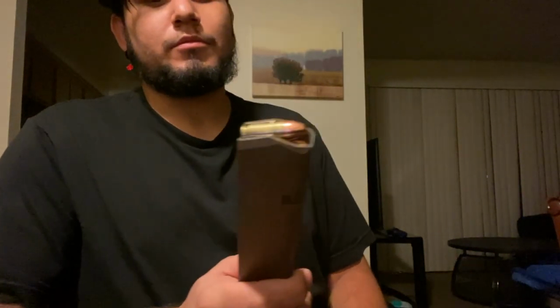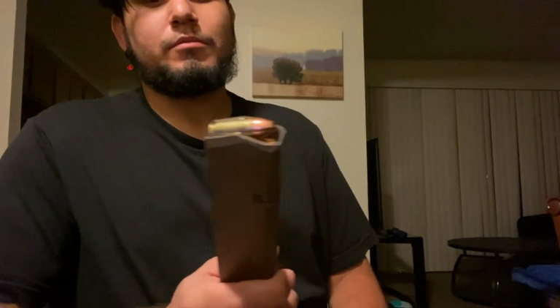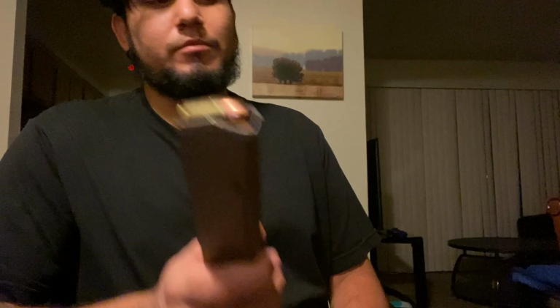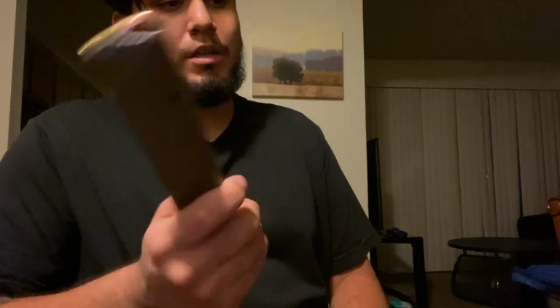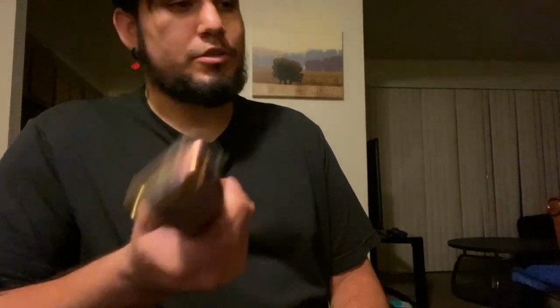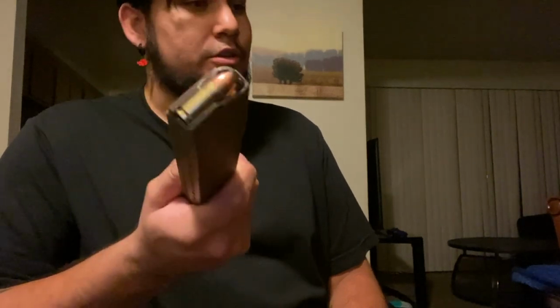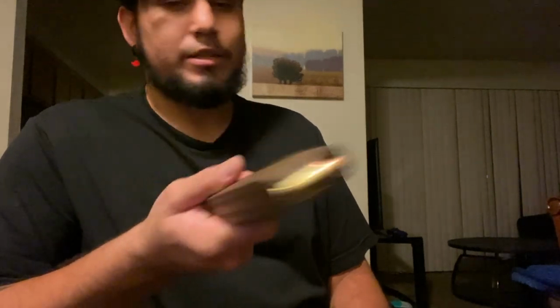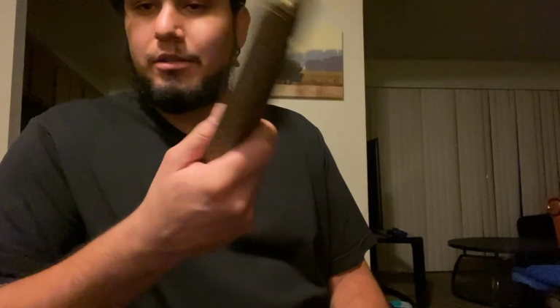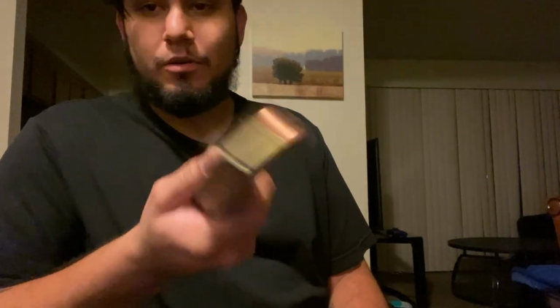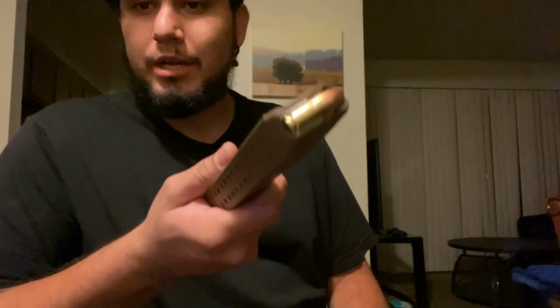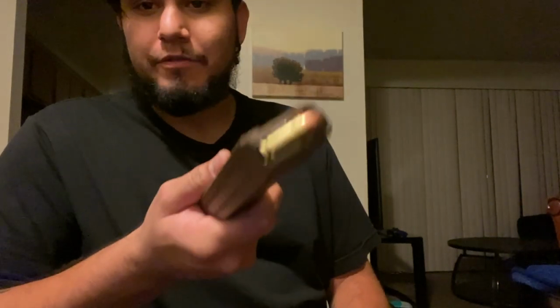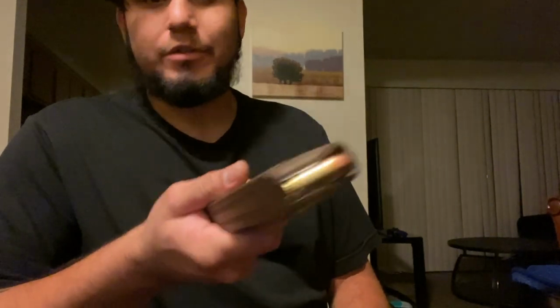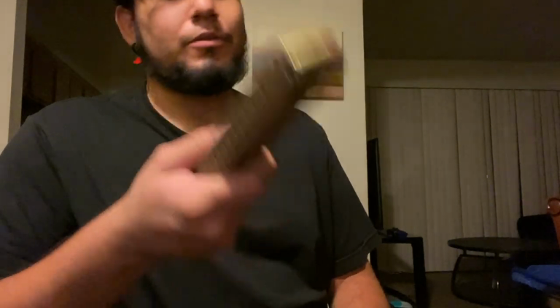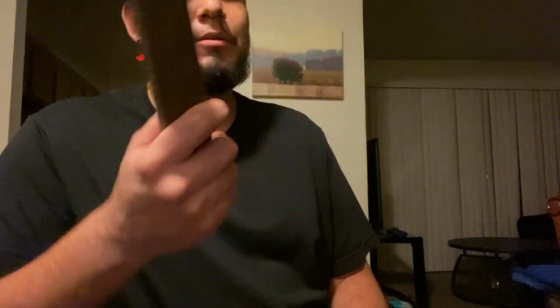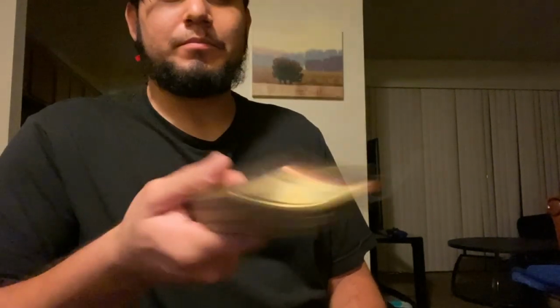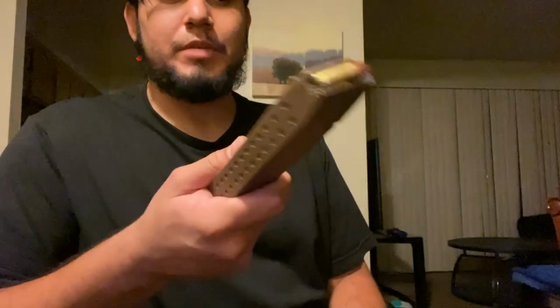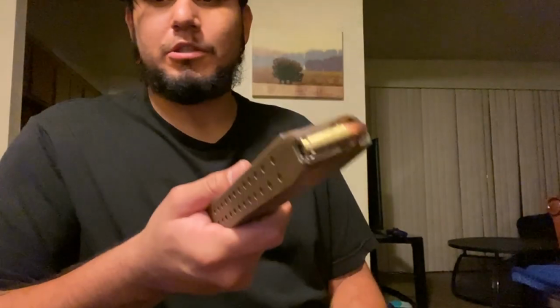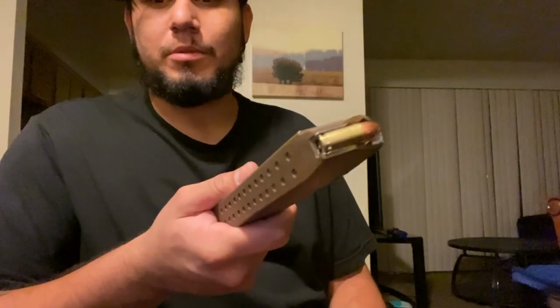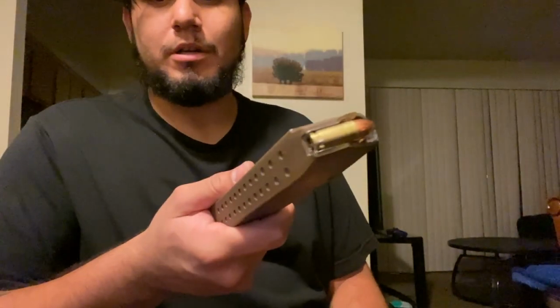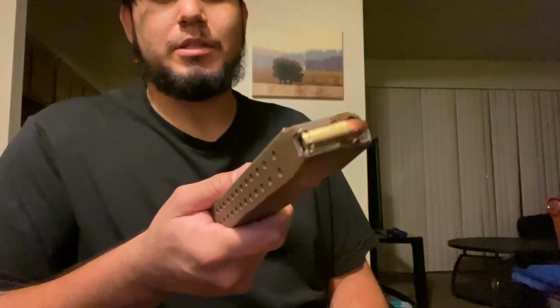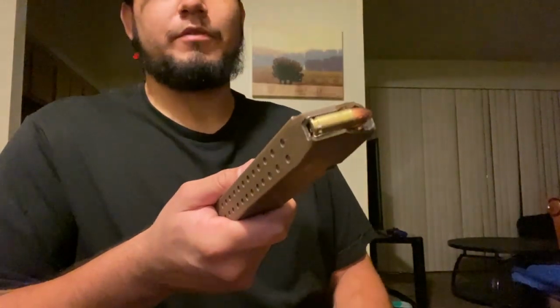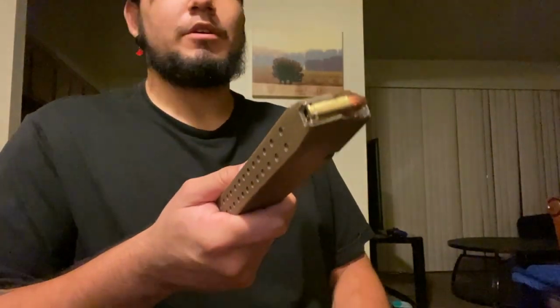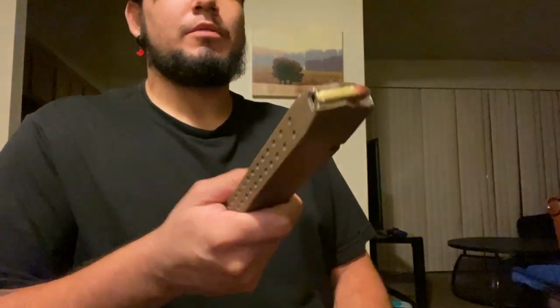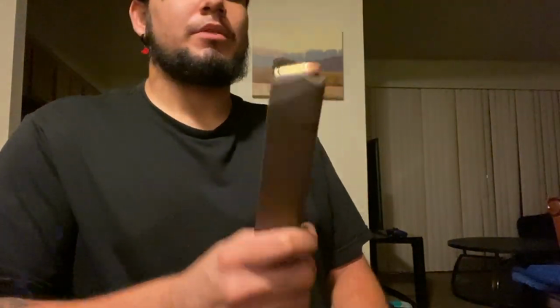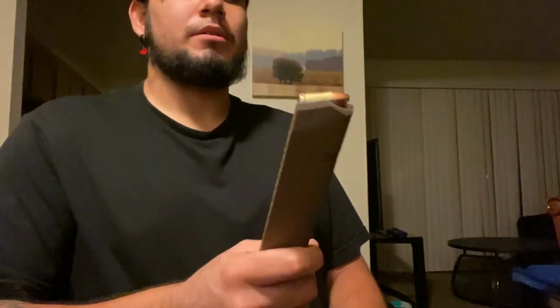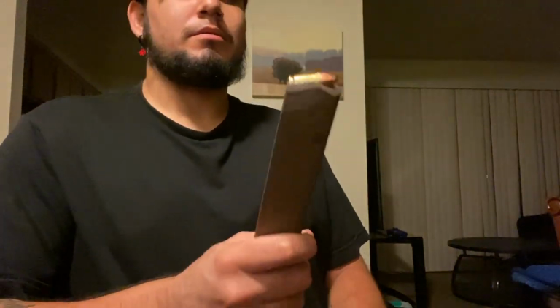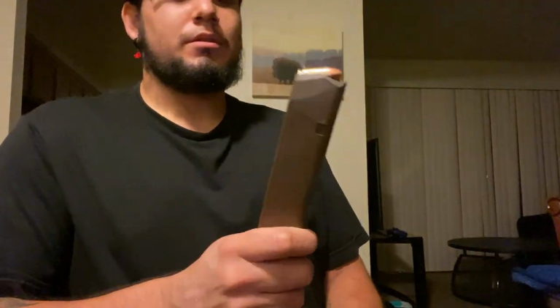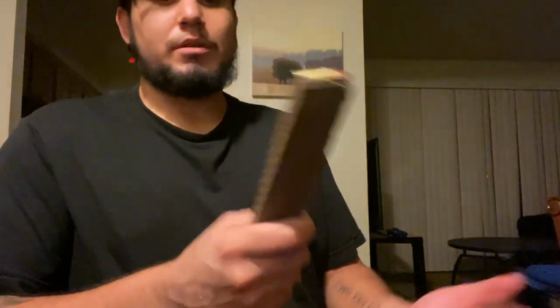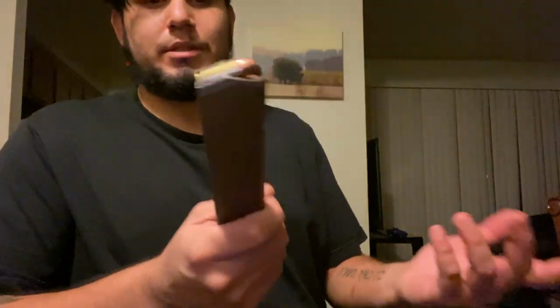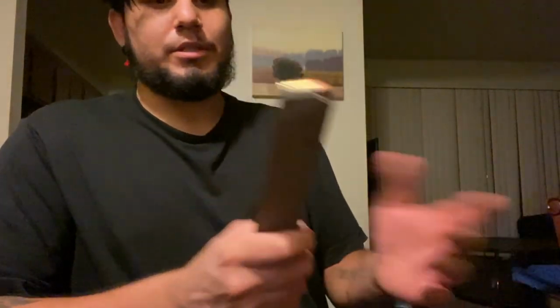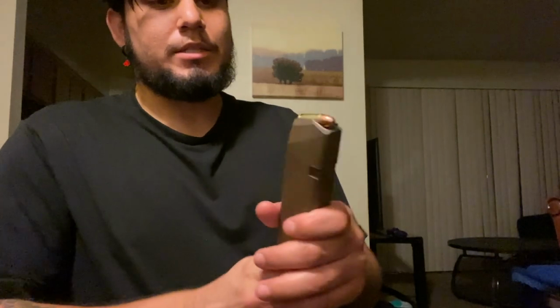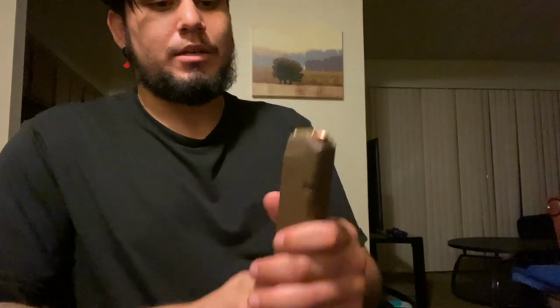Make sure to unload it after, or make sure to put it on safe, but it still tests it out.